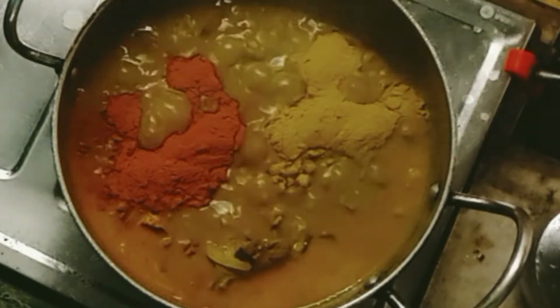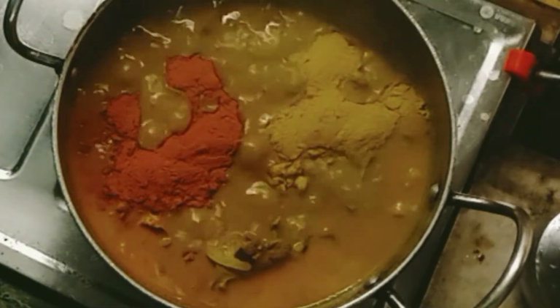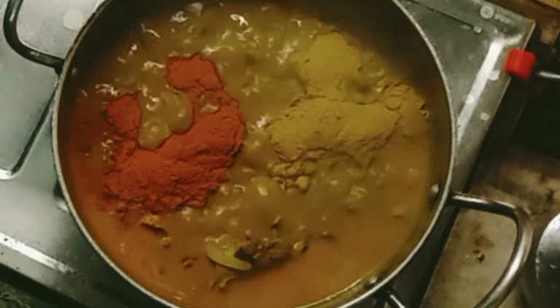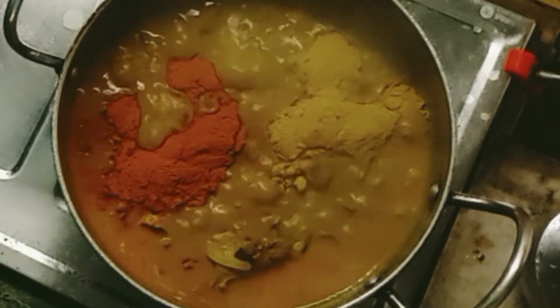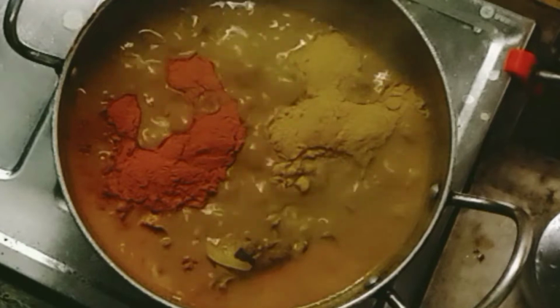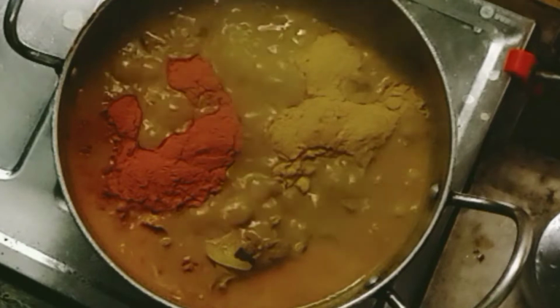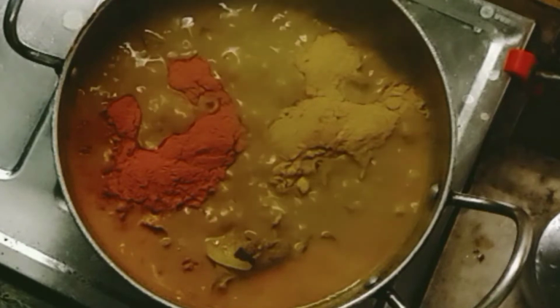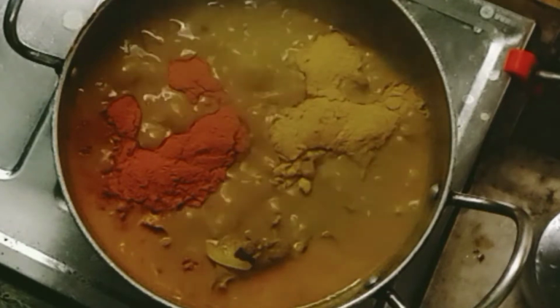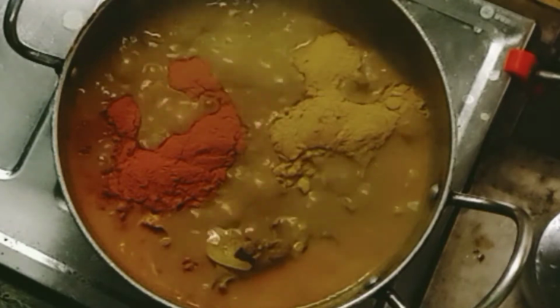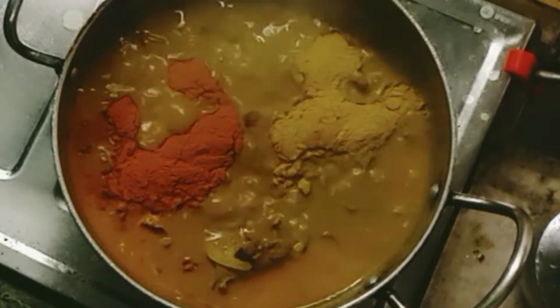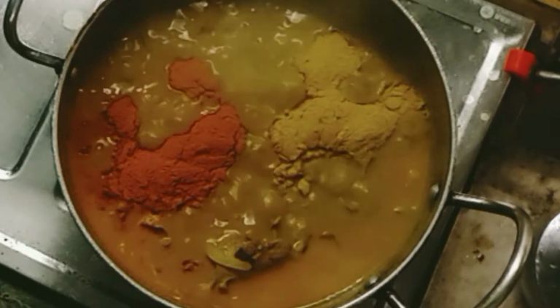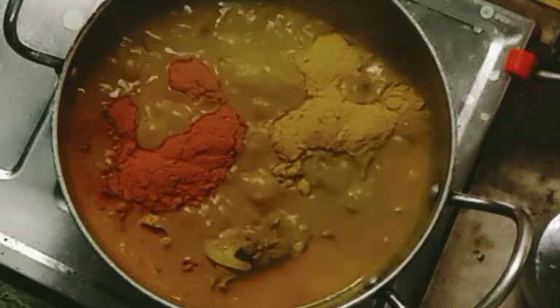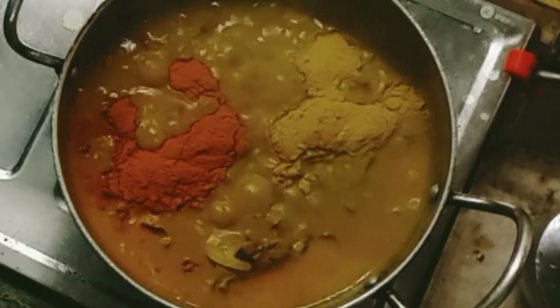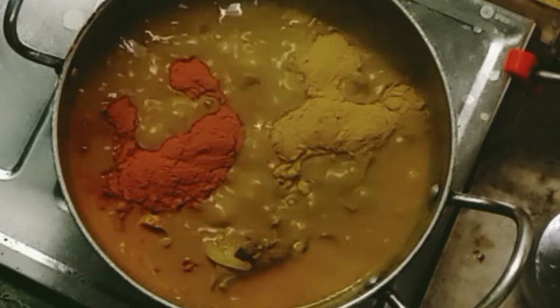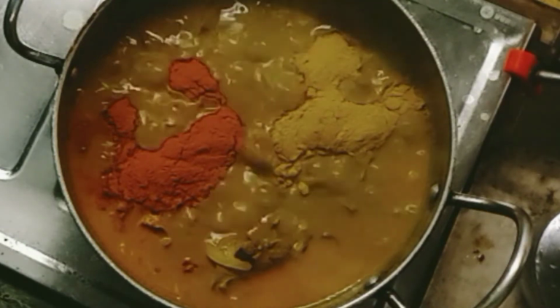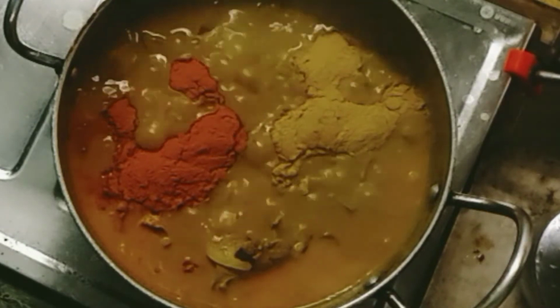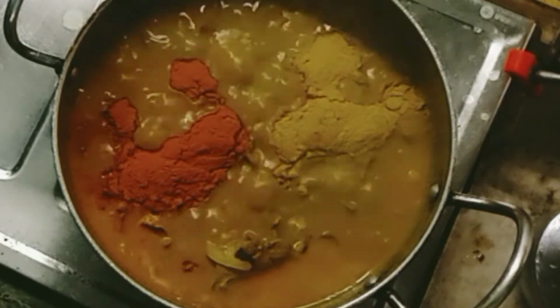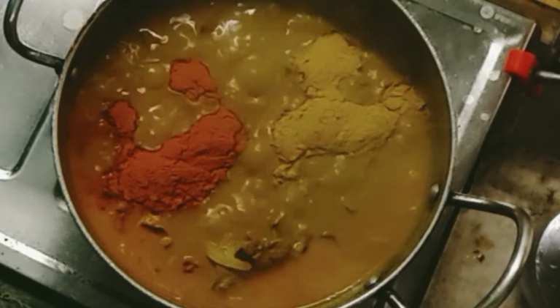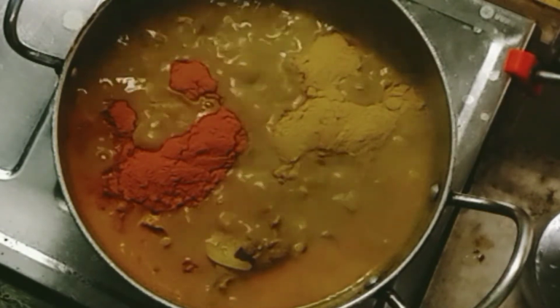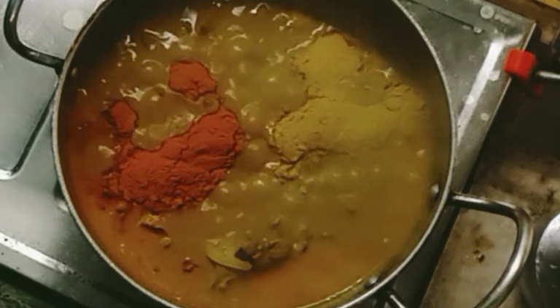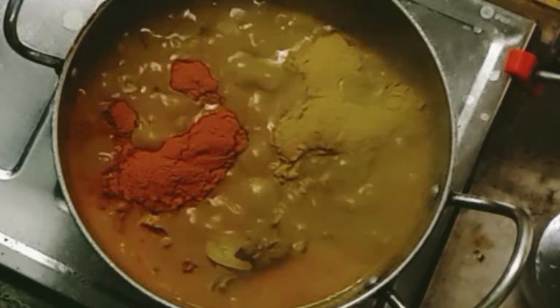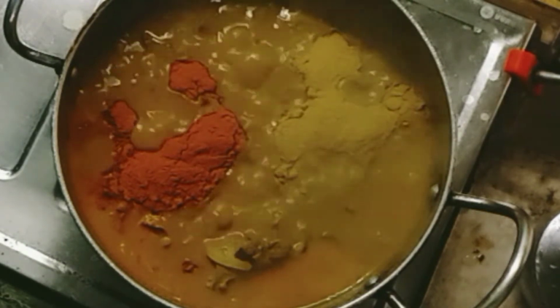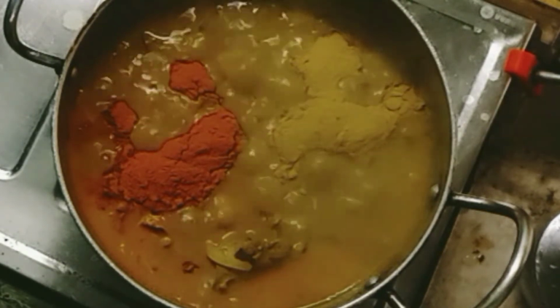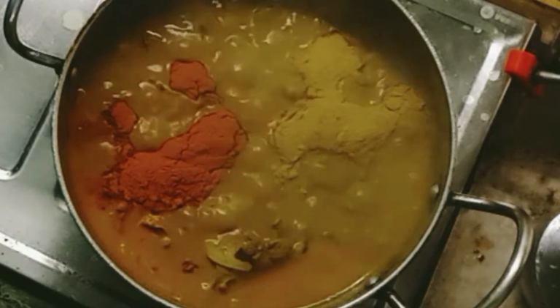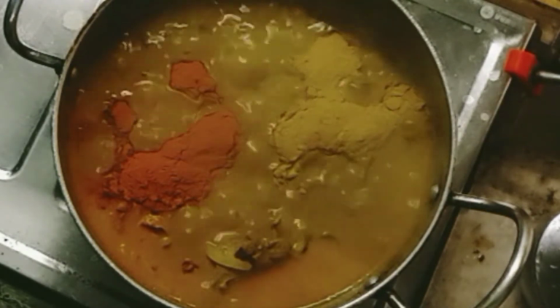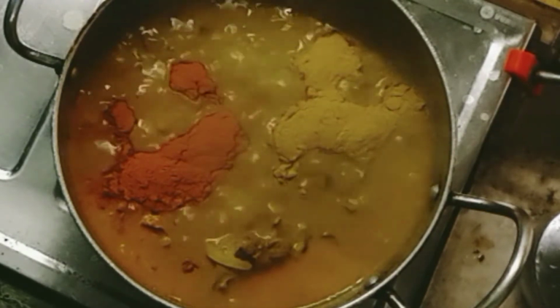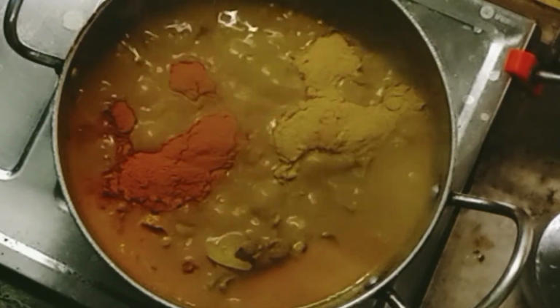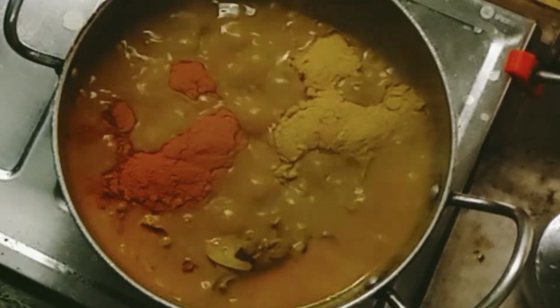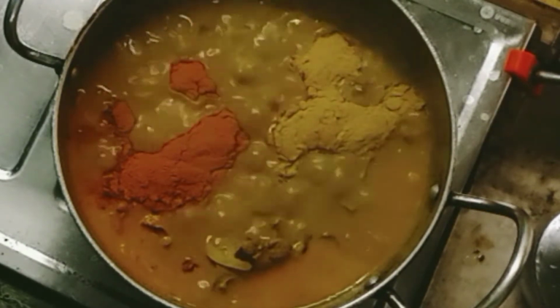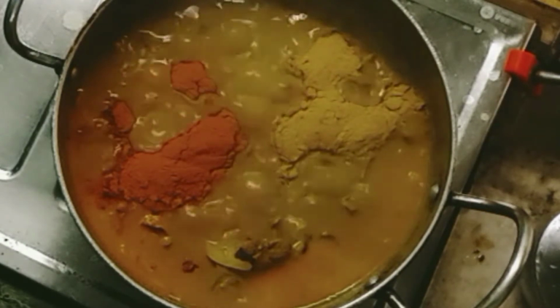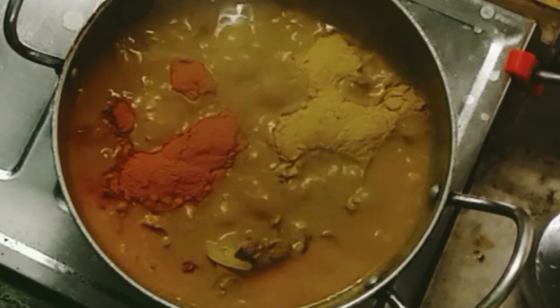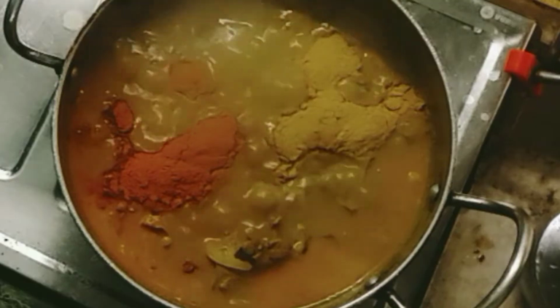Now we are going to make a Sunday special. The main shrimp and the oil. Please tell us your Sunday special.